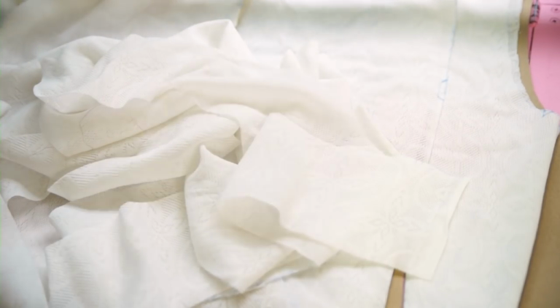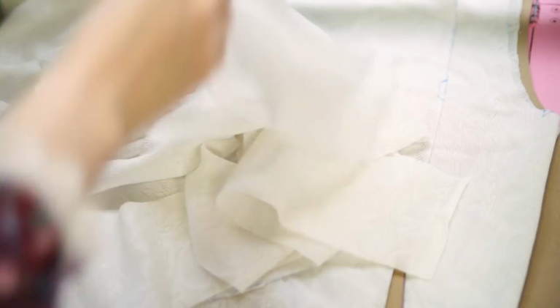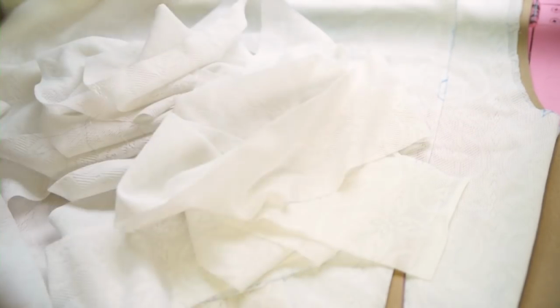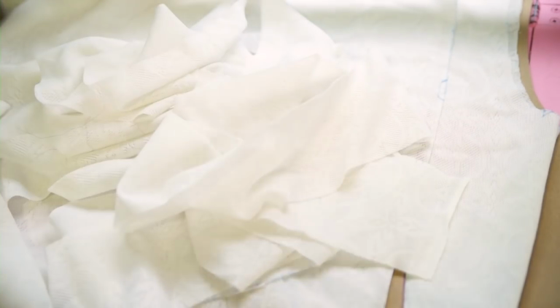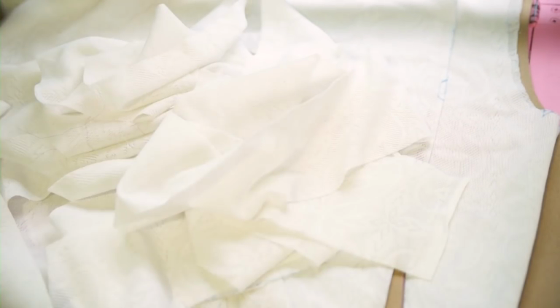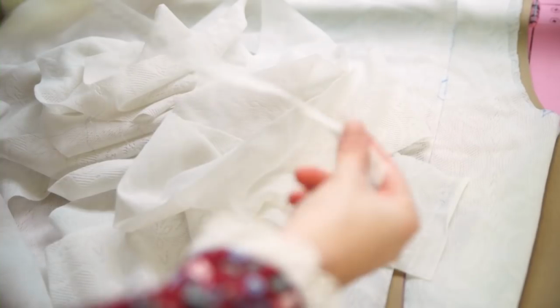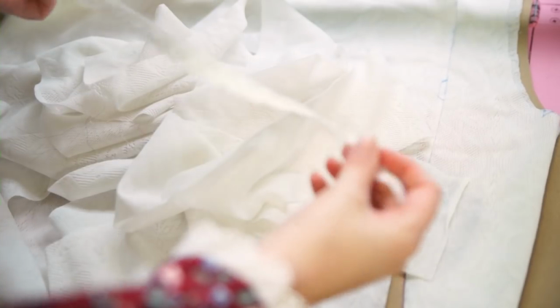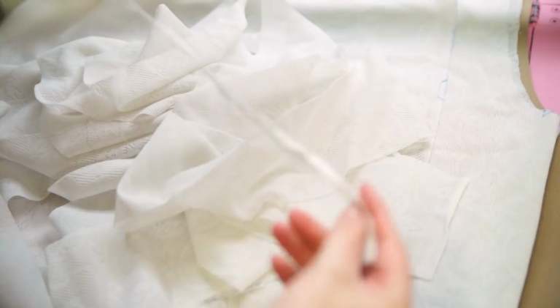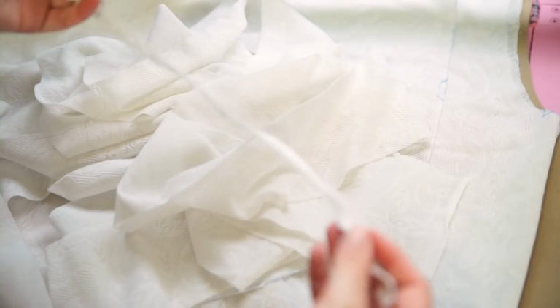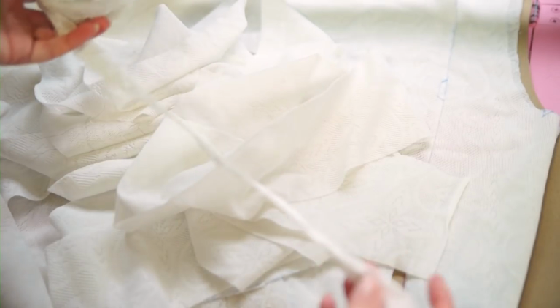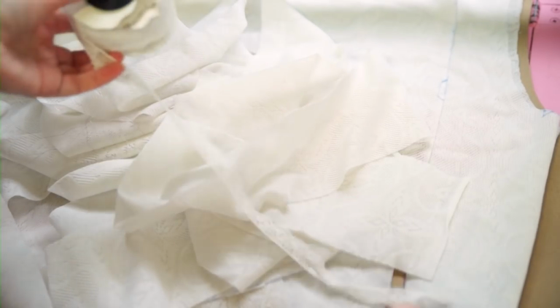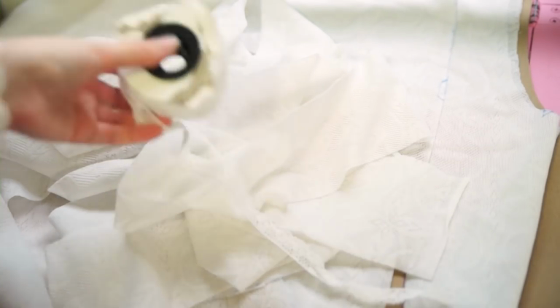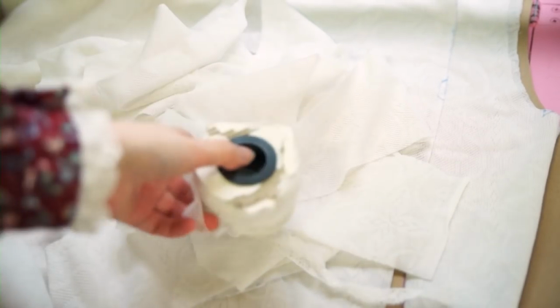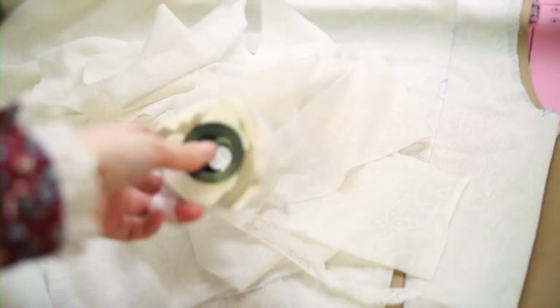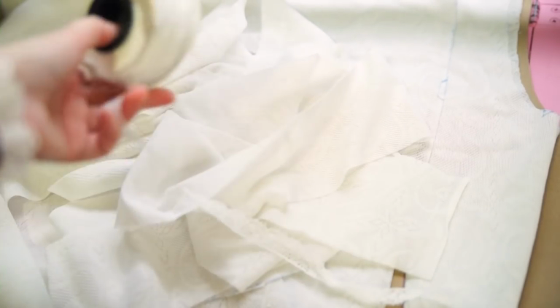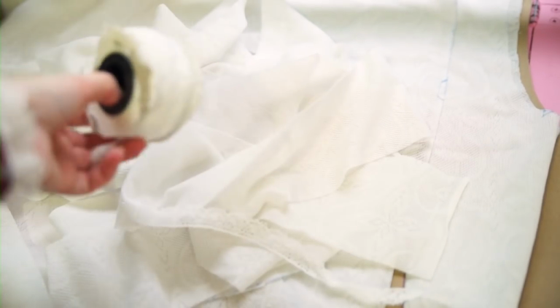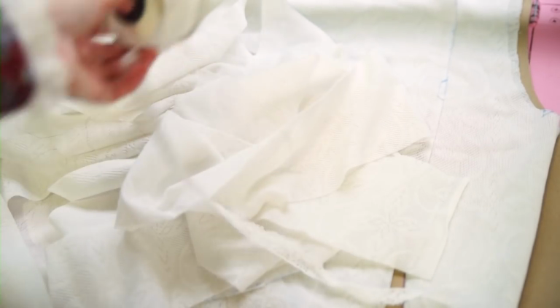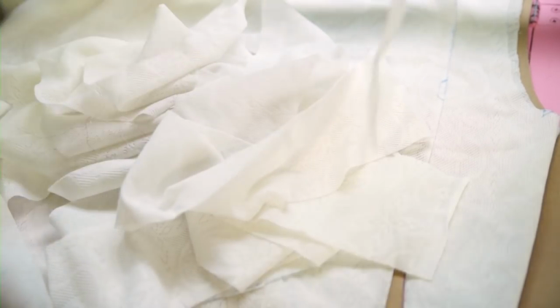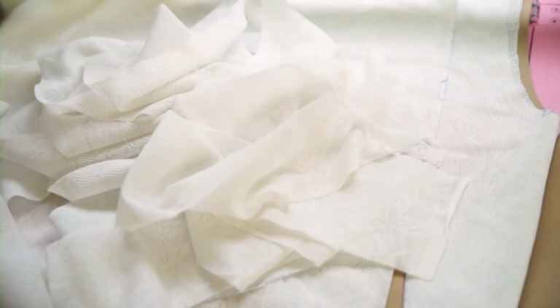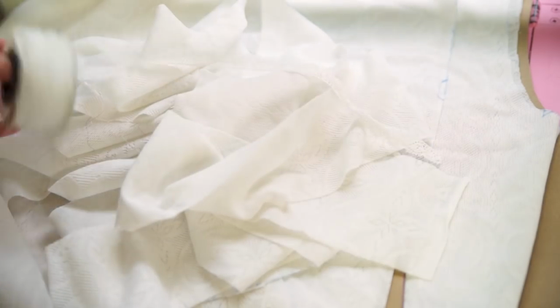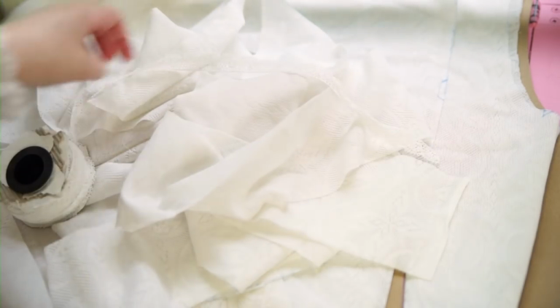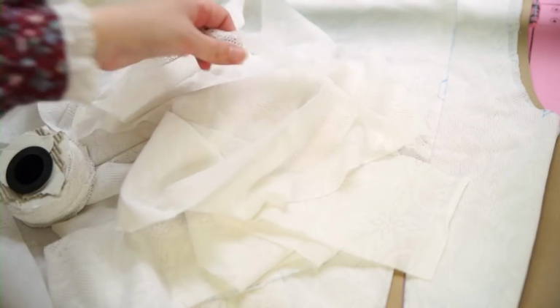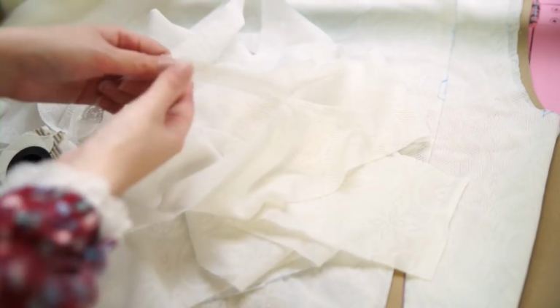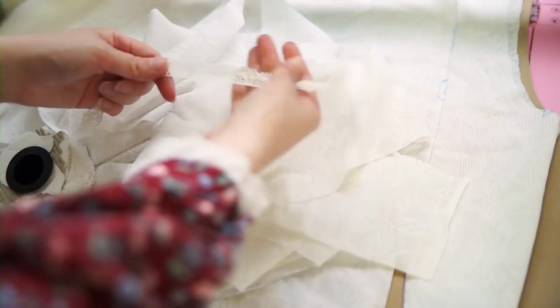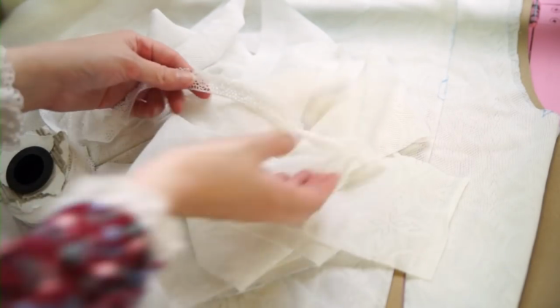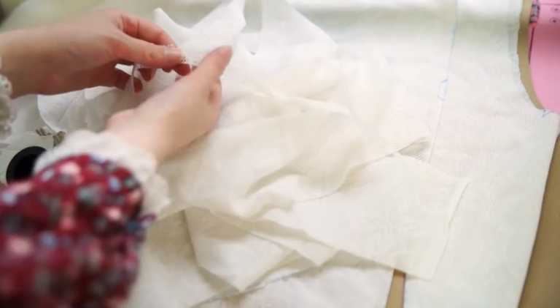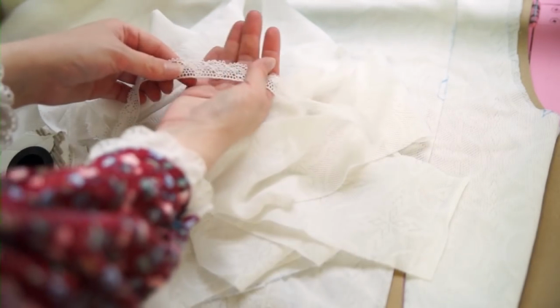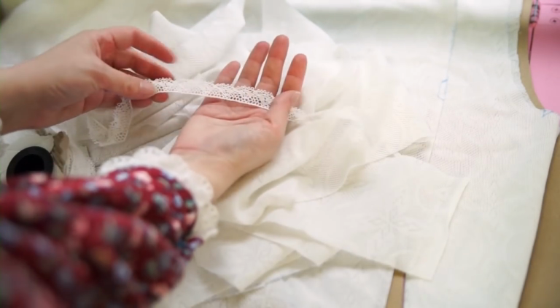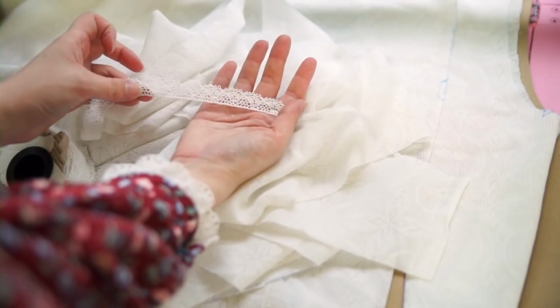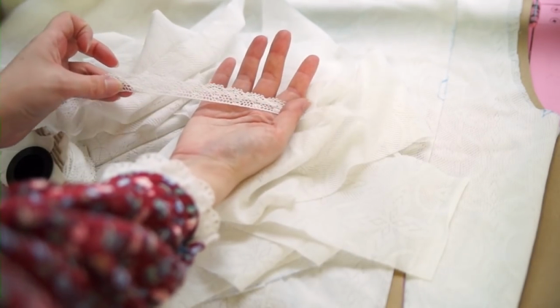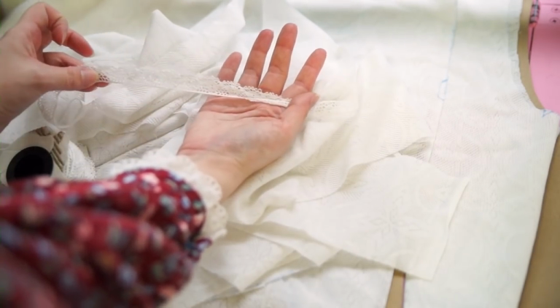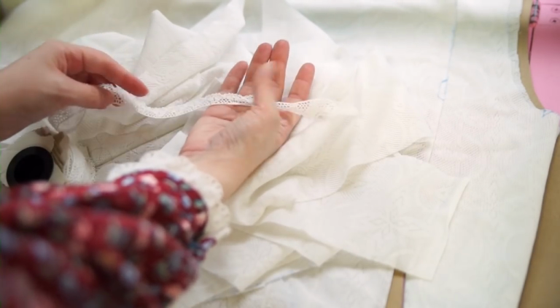The last bit of supplies we'll need for this project is a fair bit of lace for trimming.